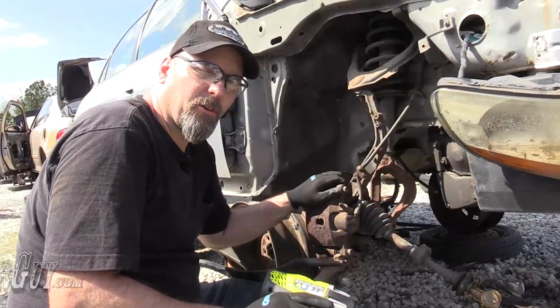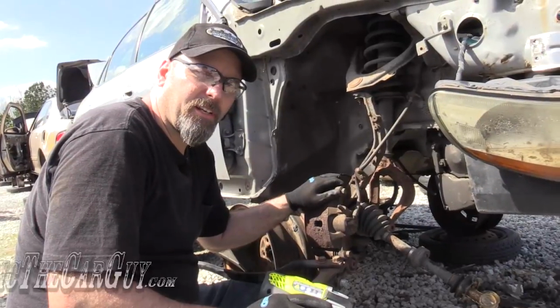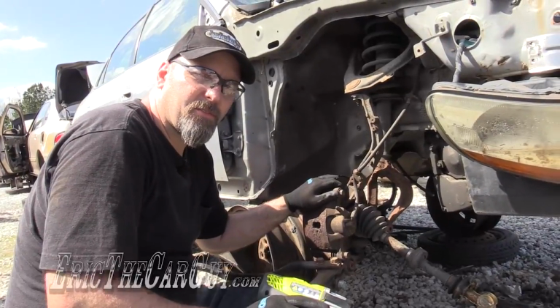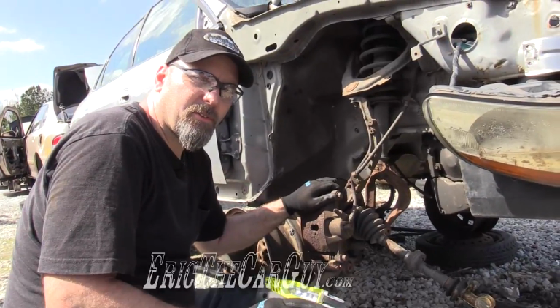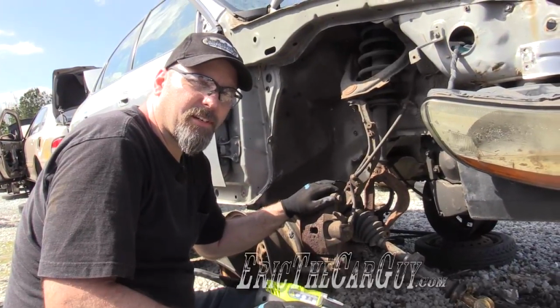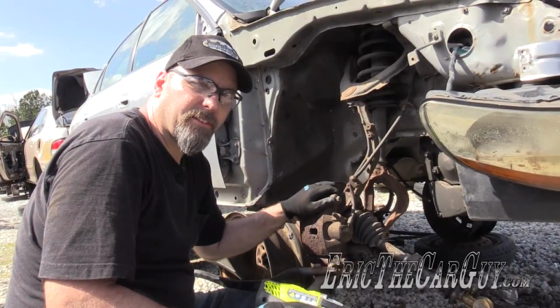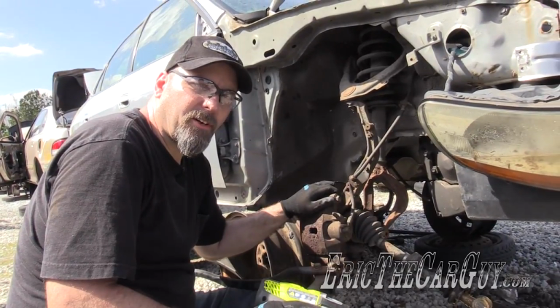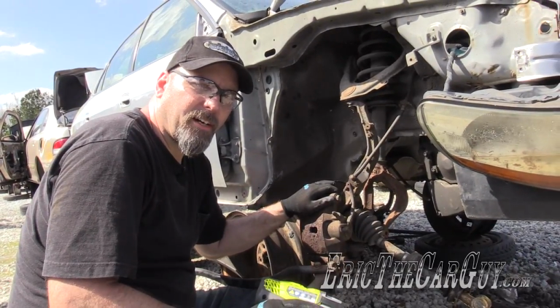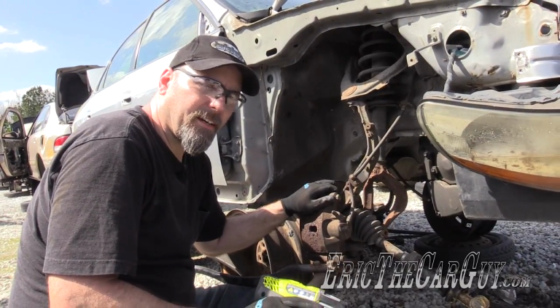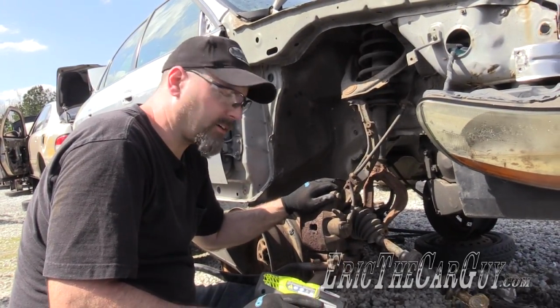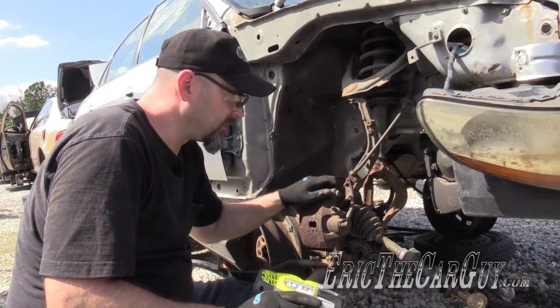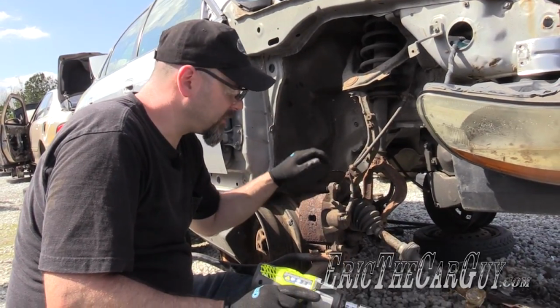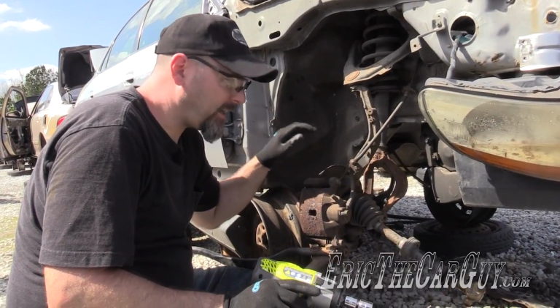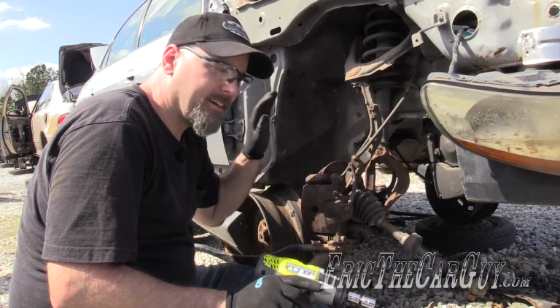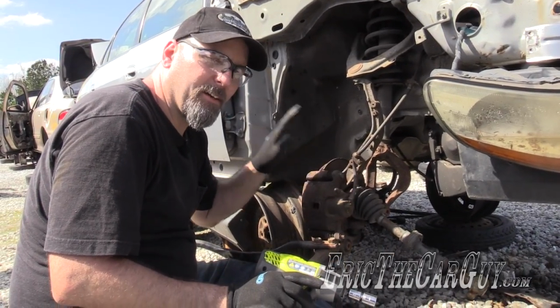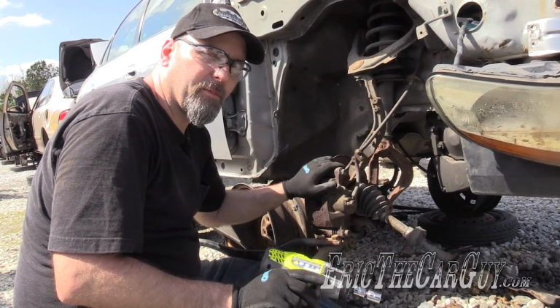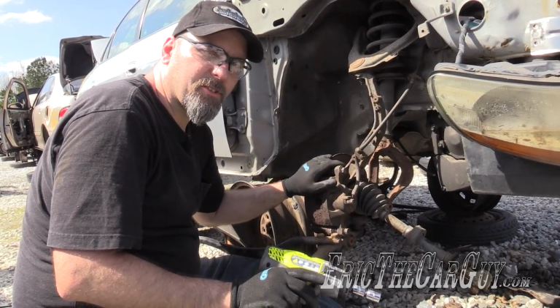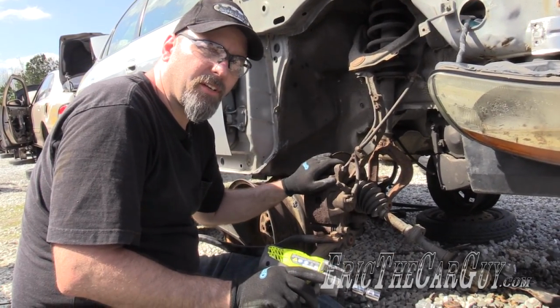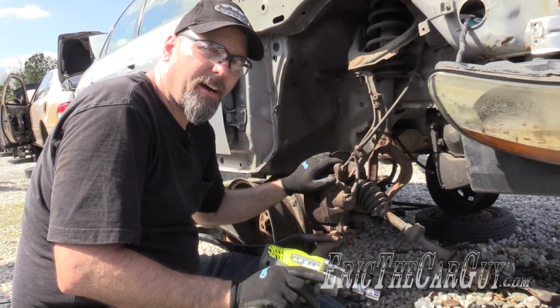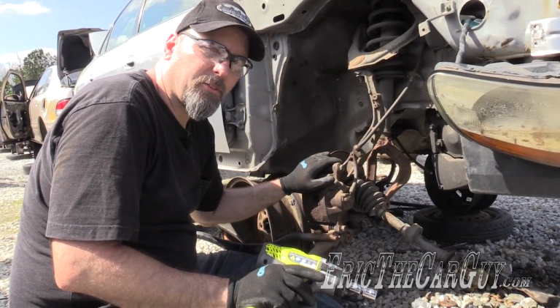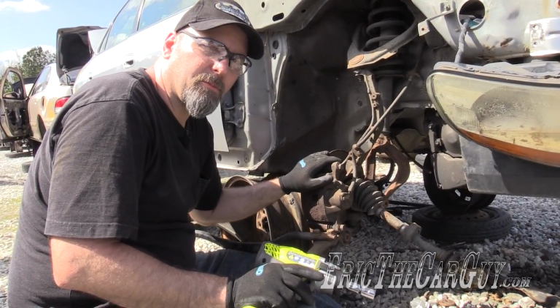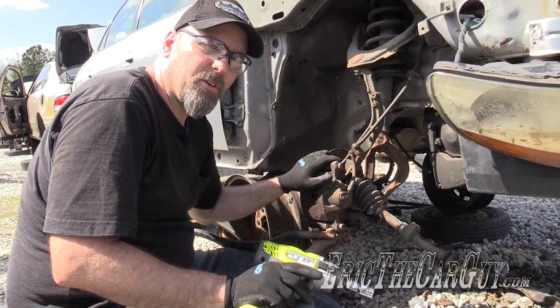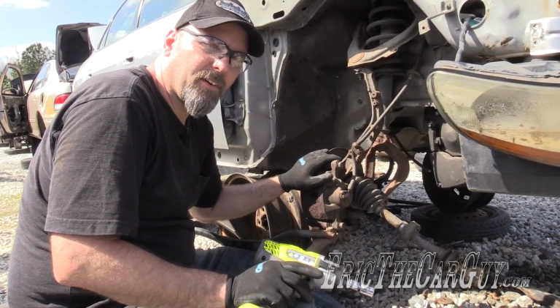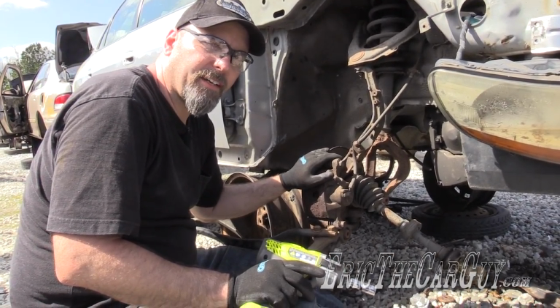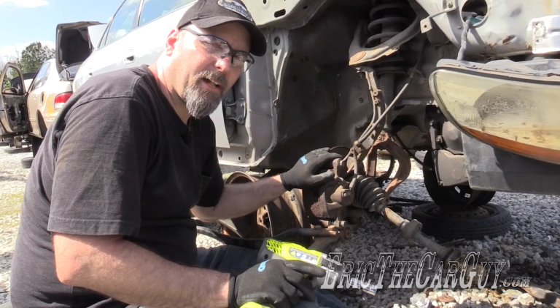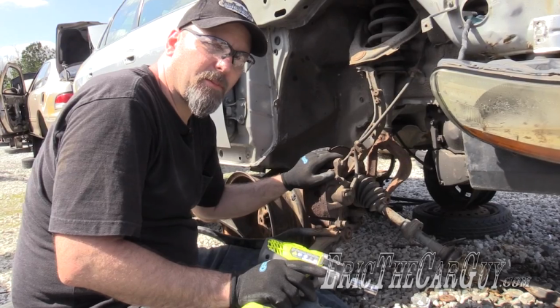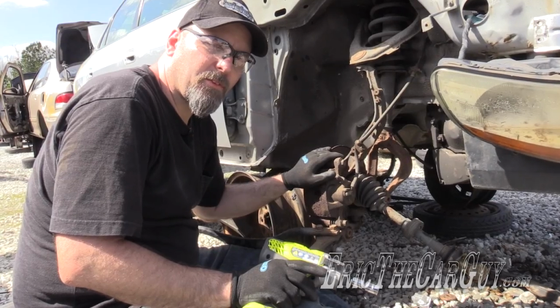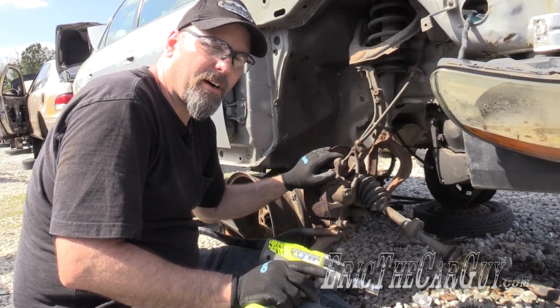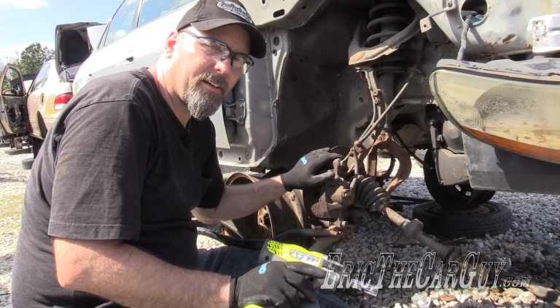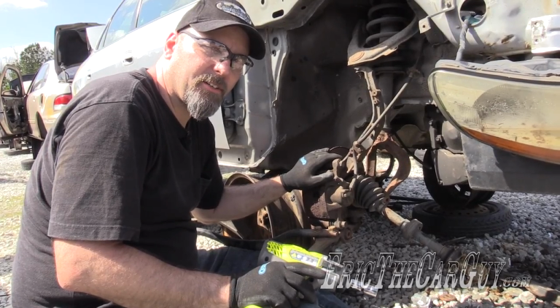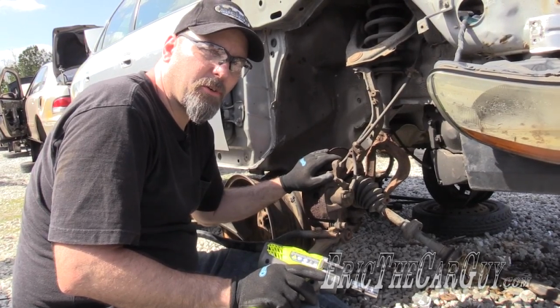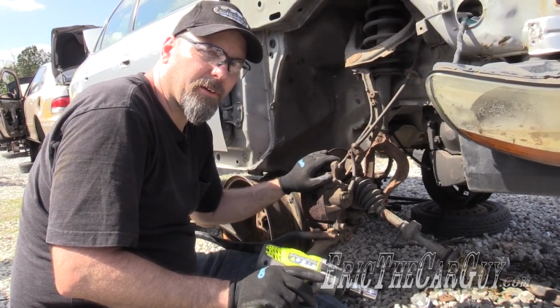Greetings viewers, Eric the Car Guy here. Today I'm going to show you how to remove a caliper from a Honda Accord.